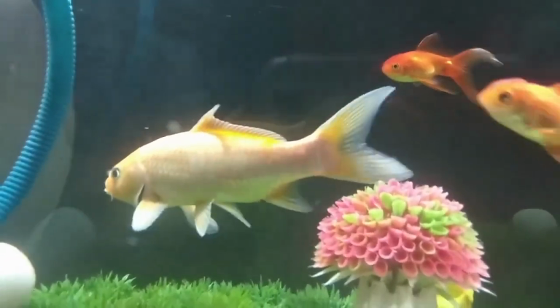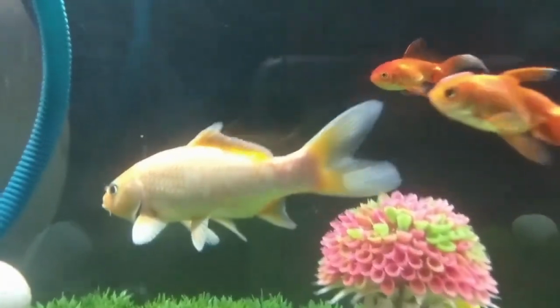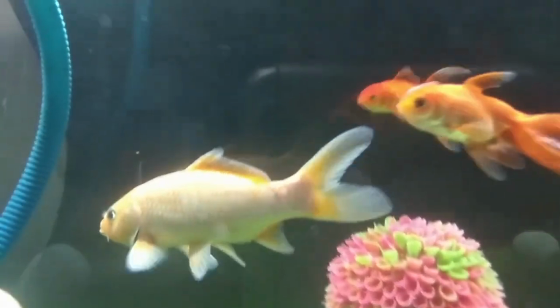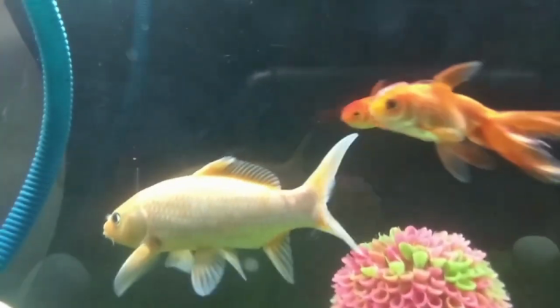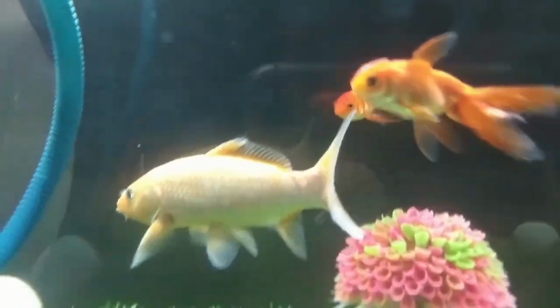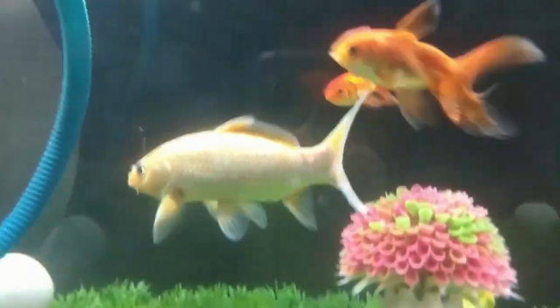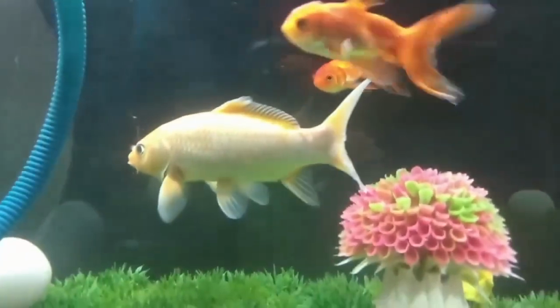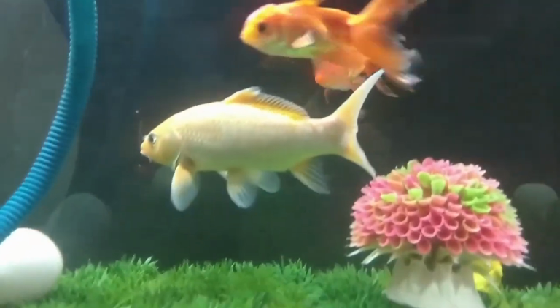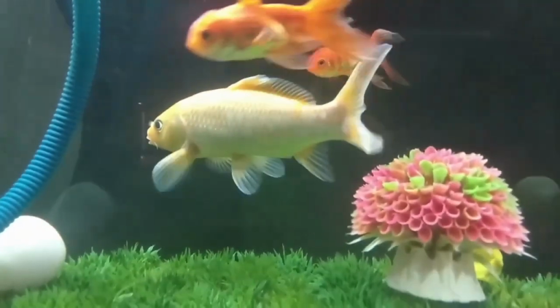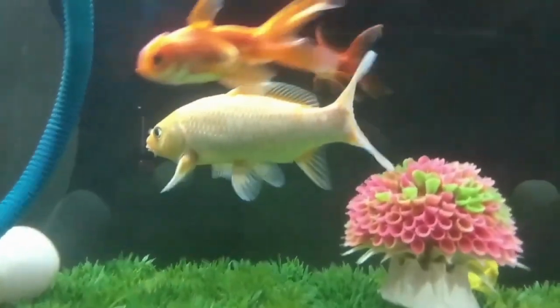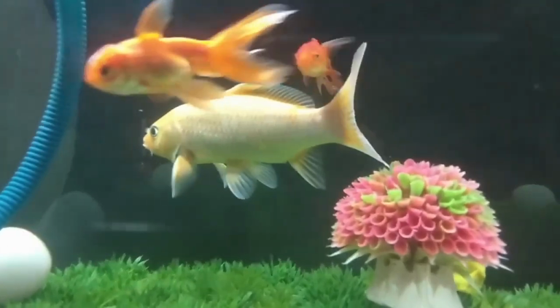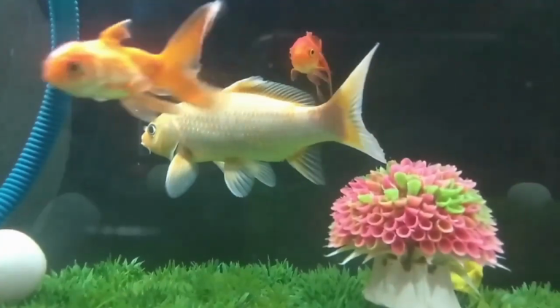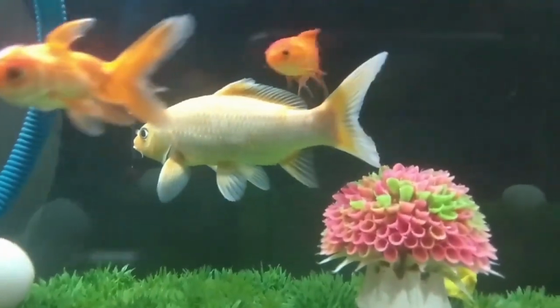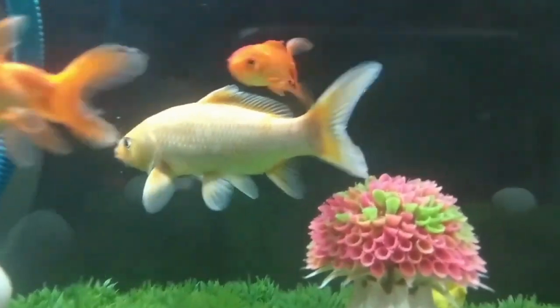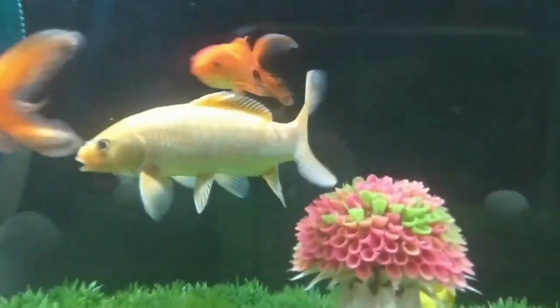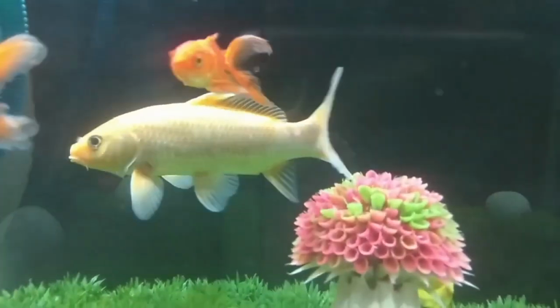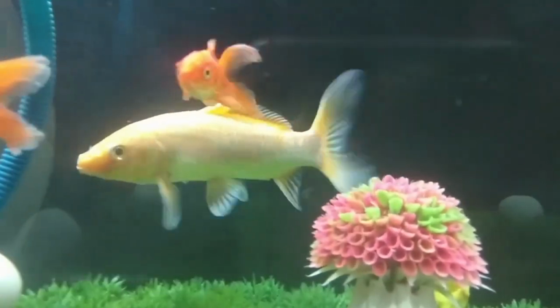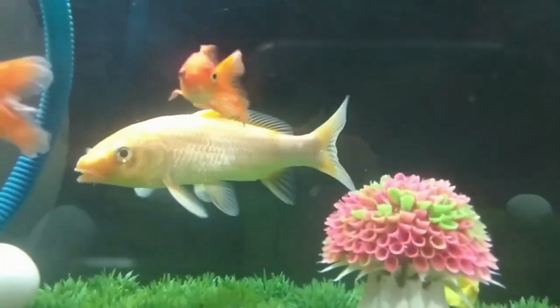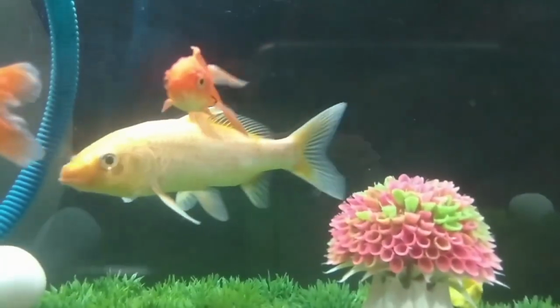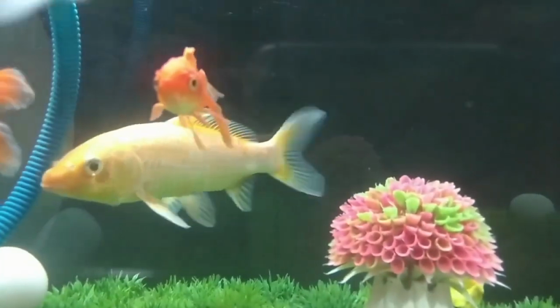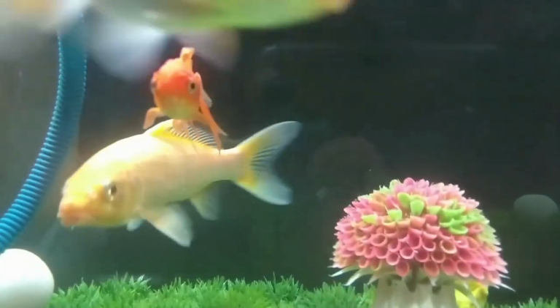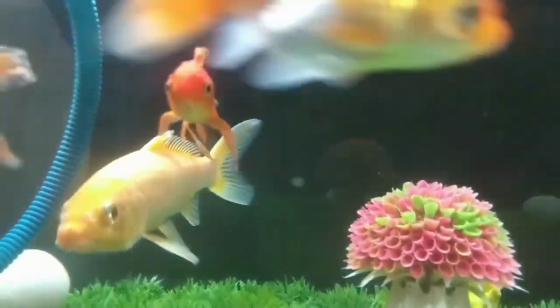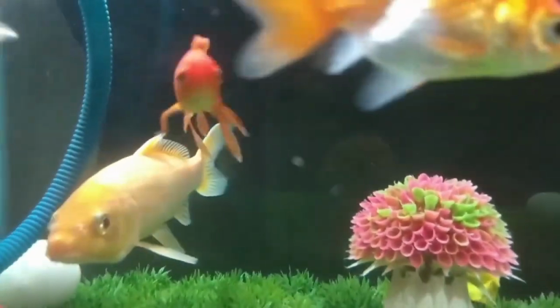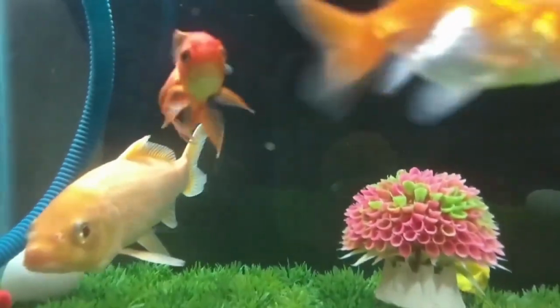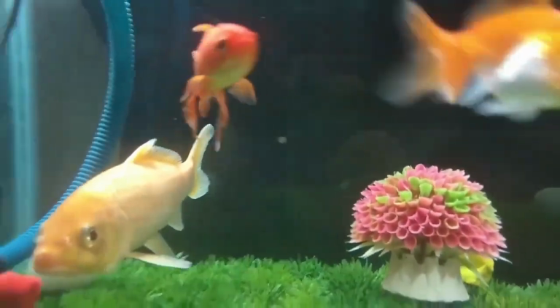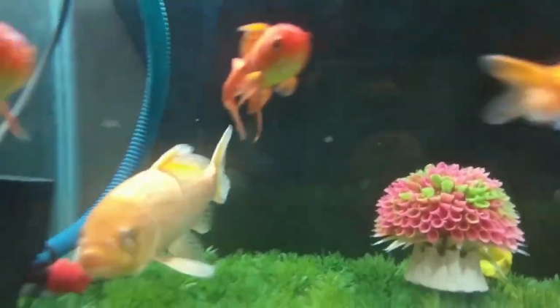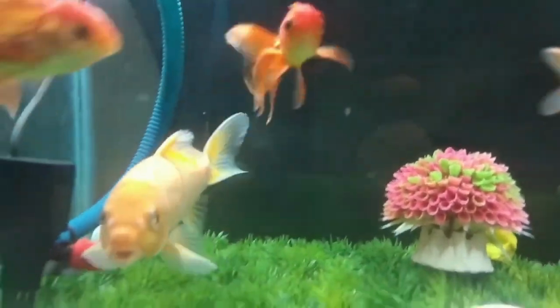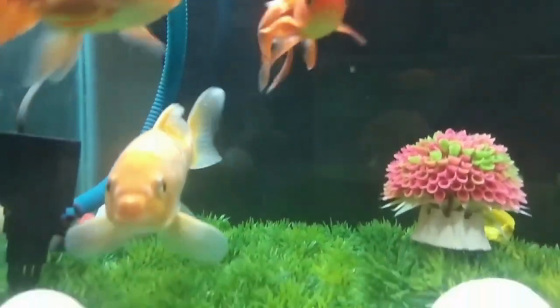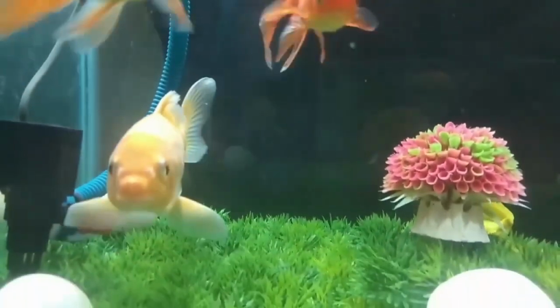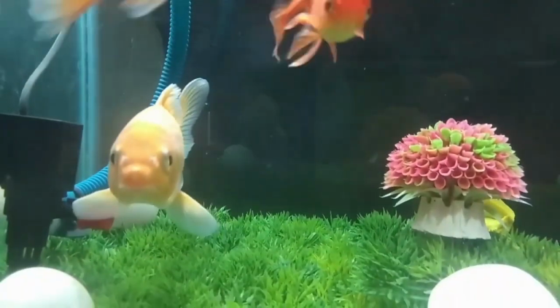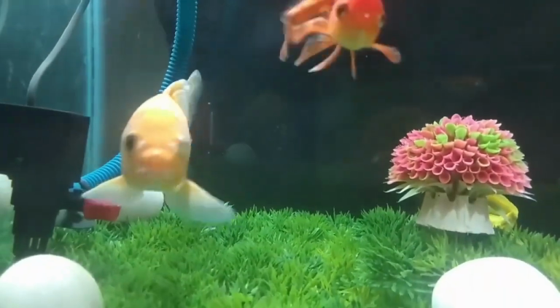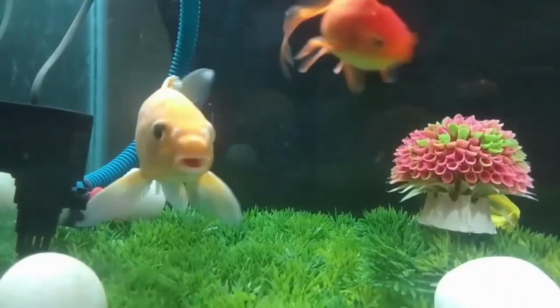This is all the information regarding whether you can keep your koi fish without an air pump or oxygen. I hope this video will help you. More videos are coming soon, so please stay tuned to my channel.